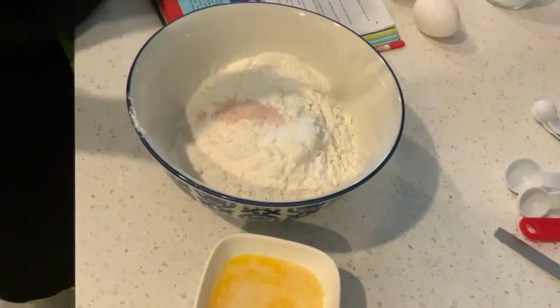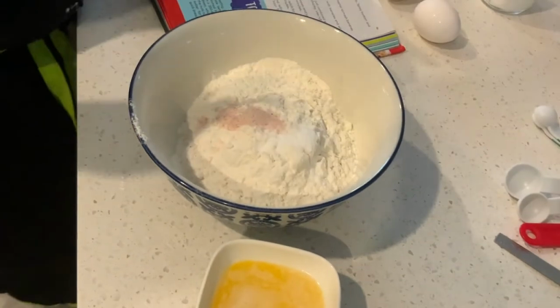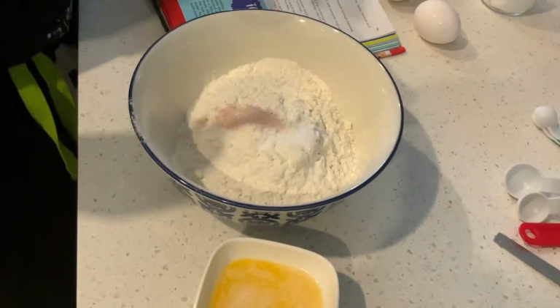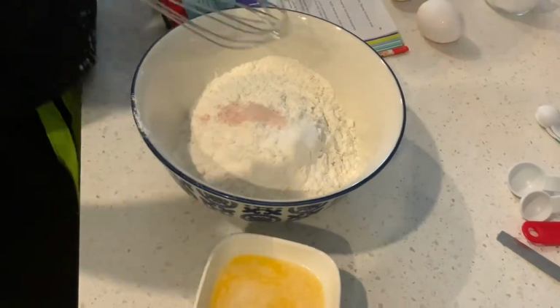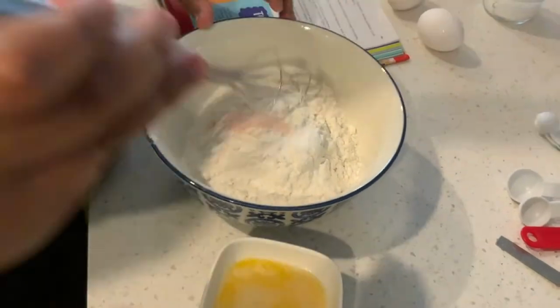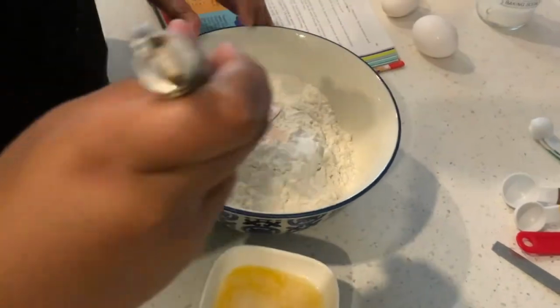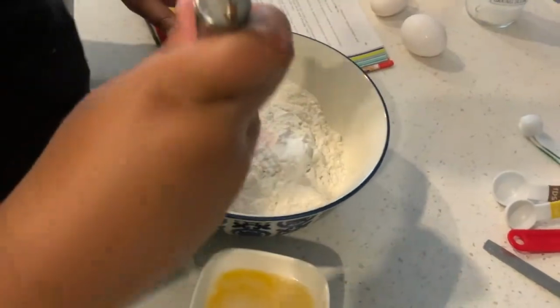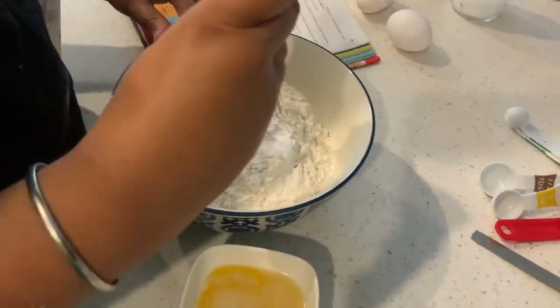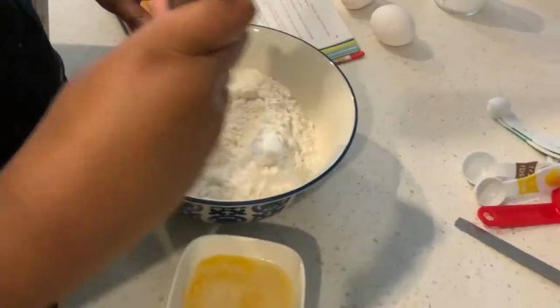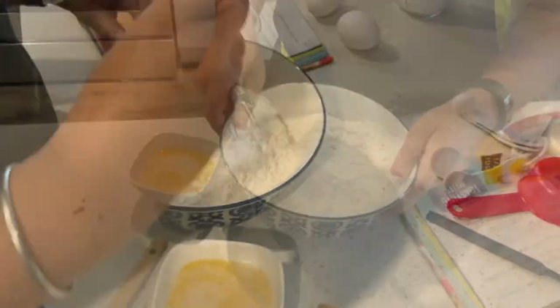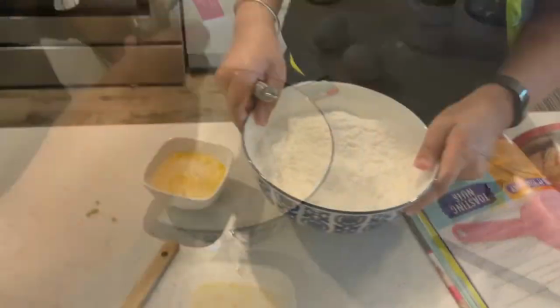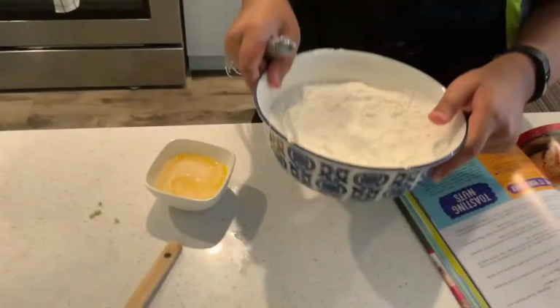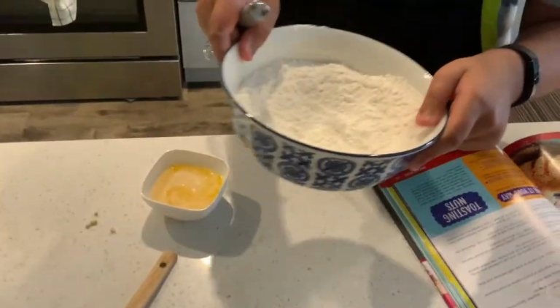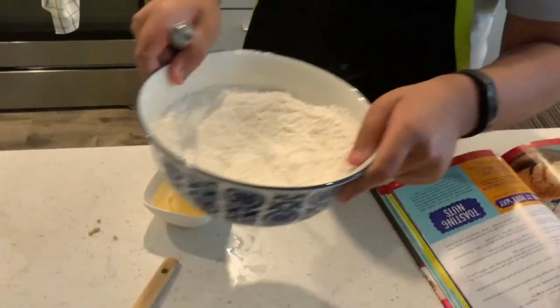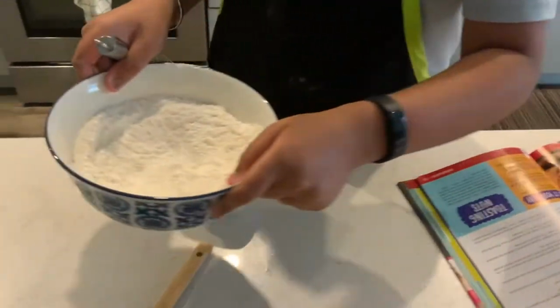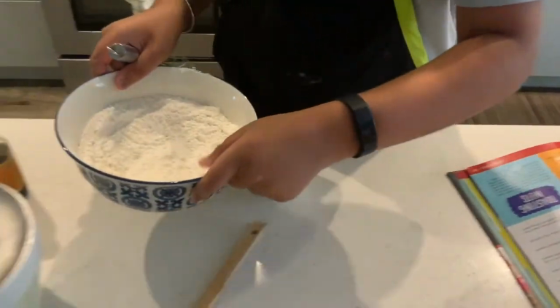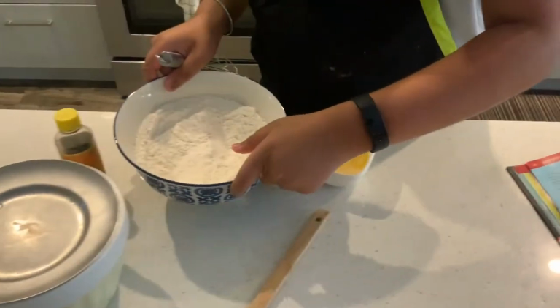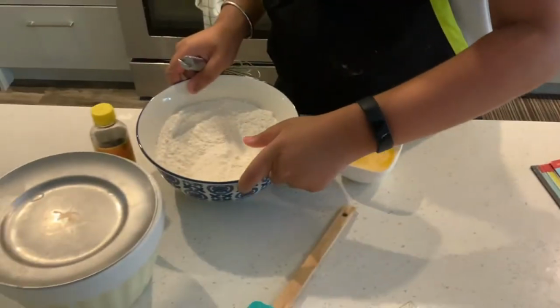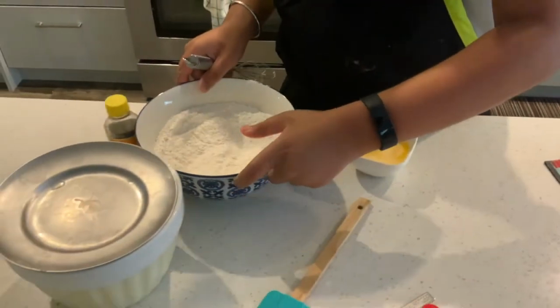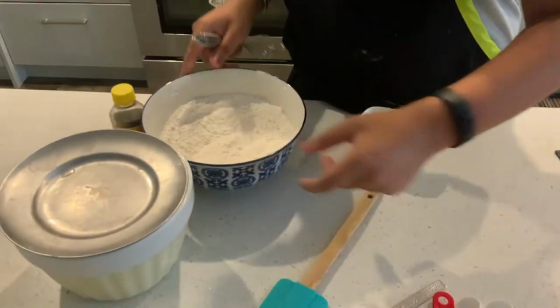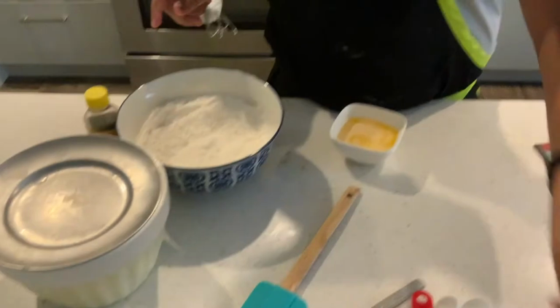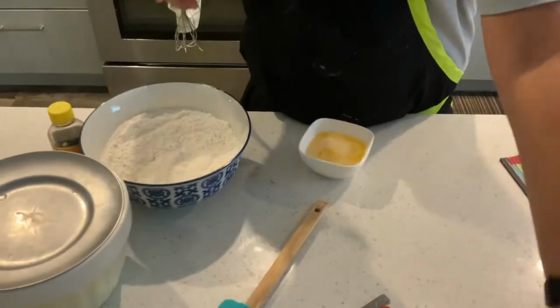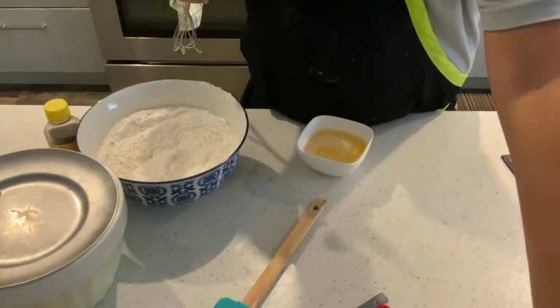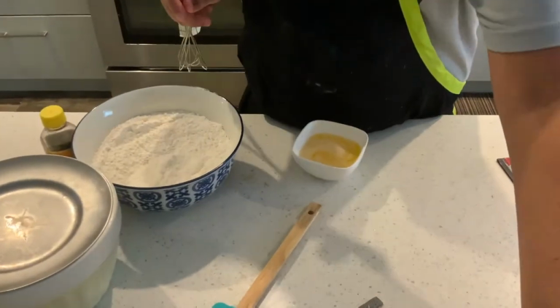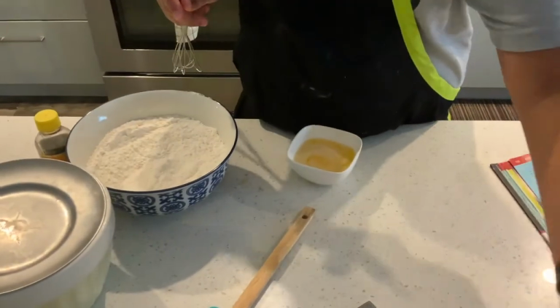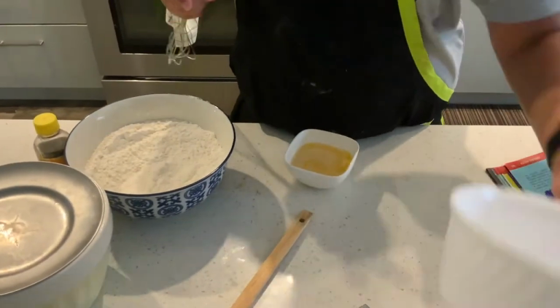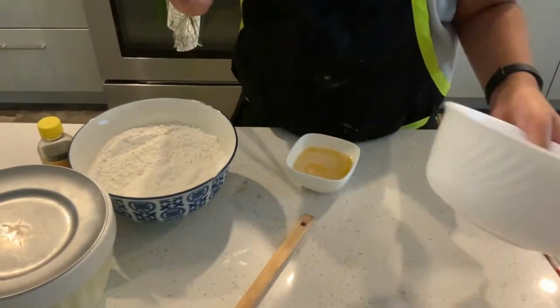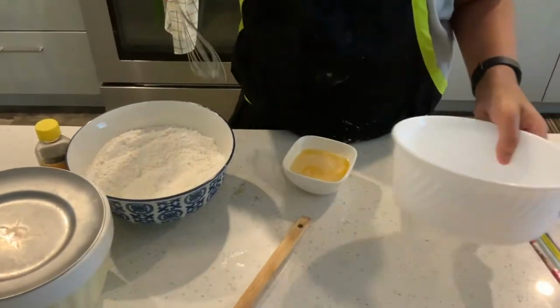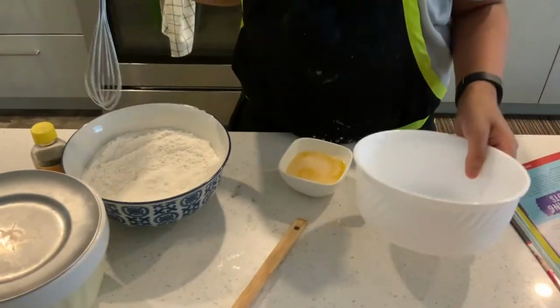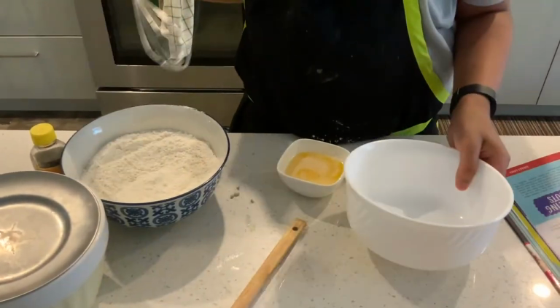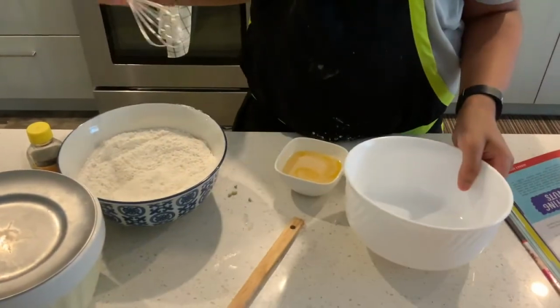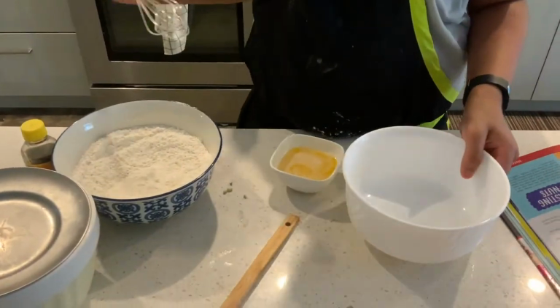We're gonna whisk them together. Okay, so I'm gonna put this aside and we're gonna move on to our wet ingredients.